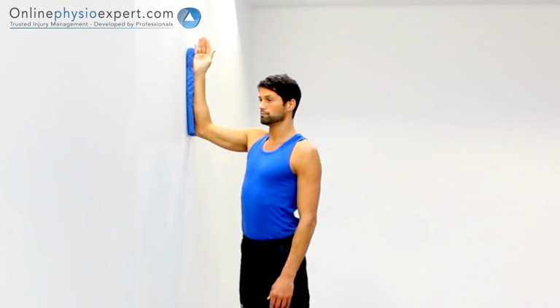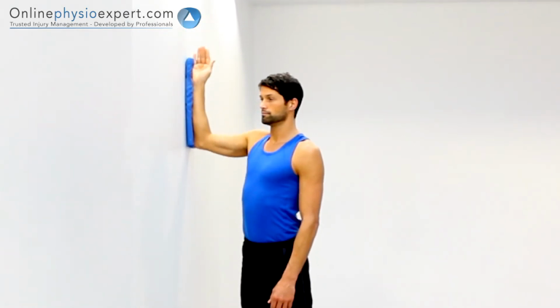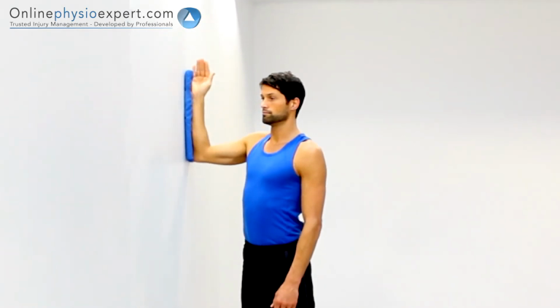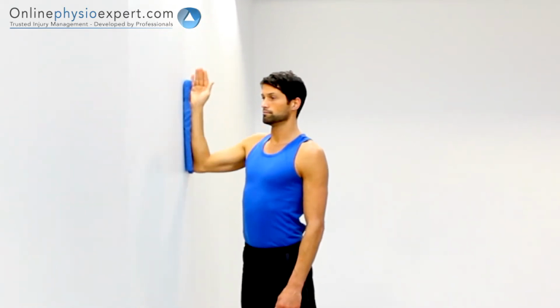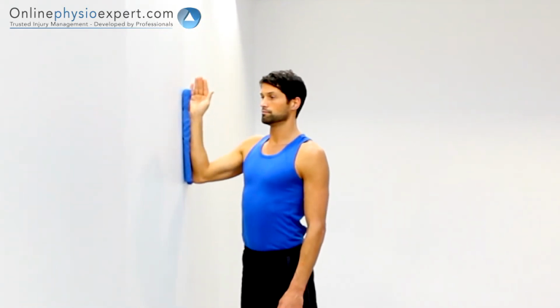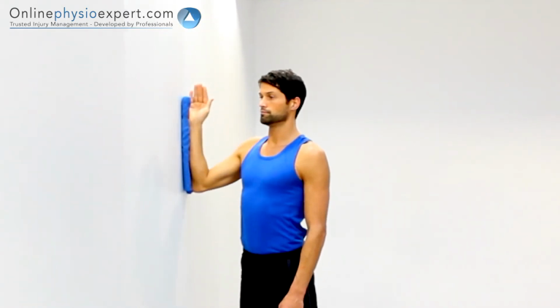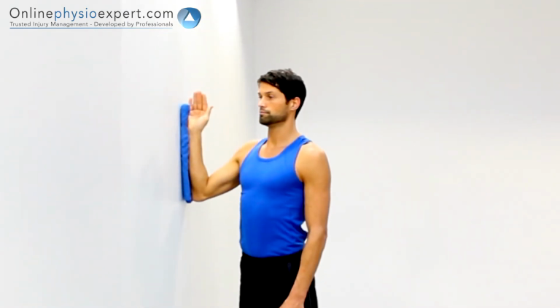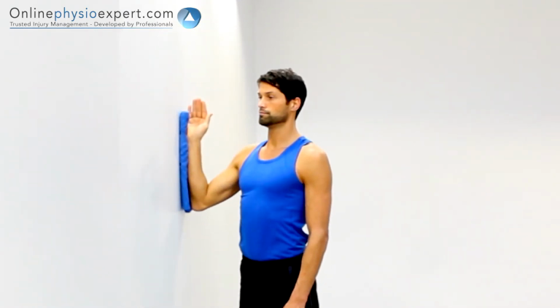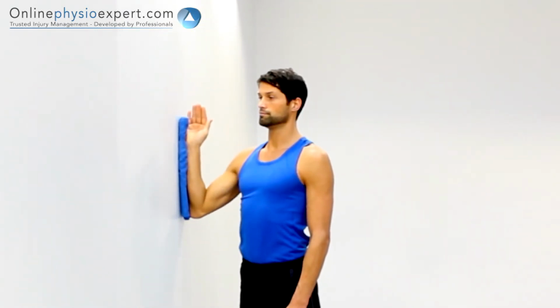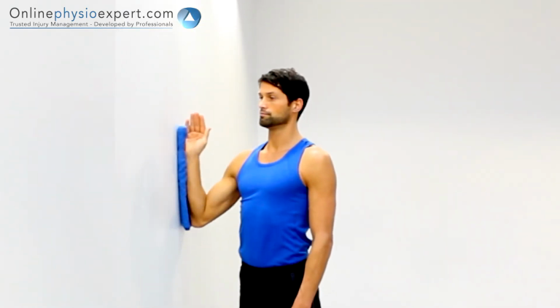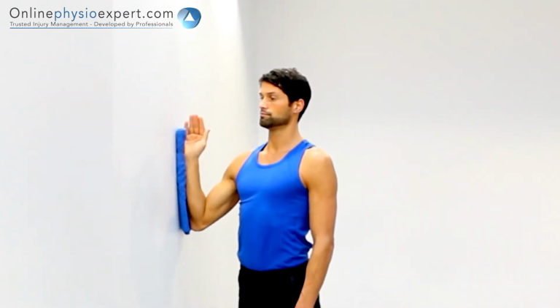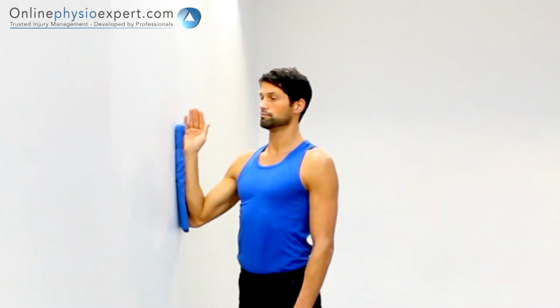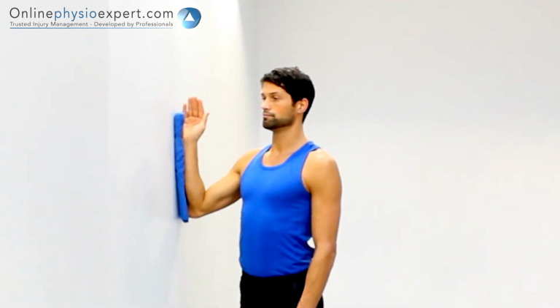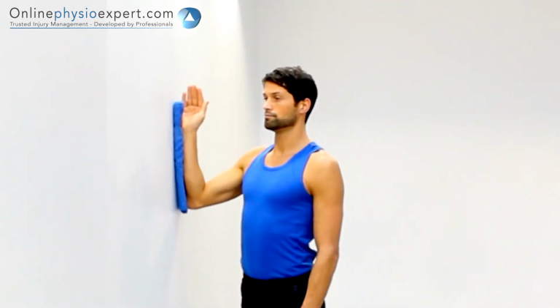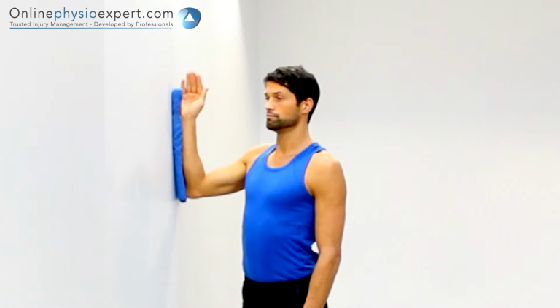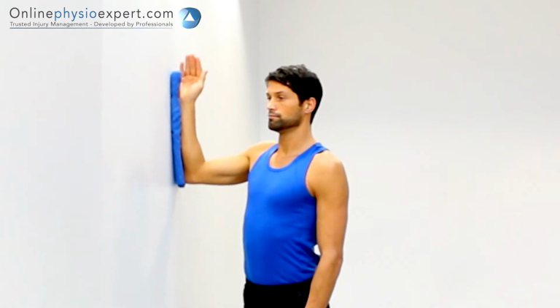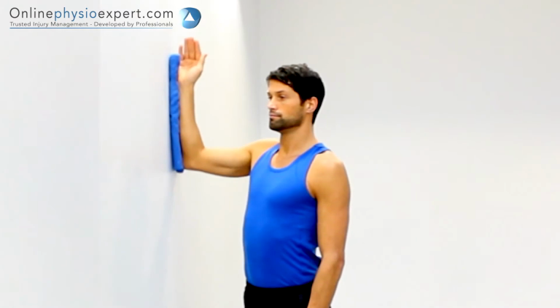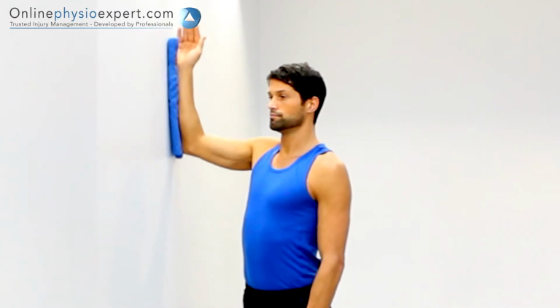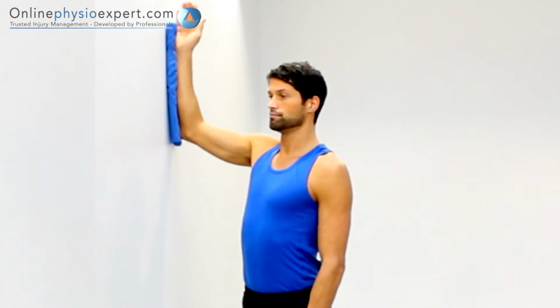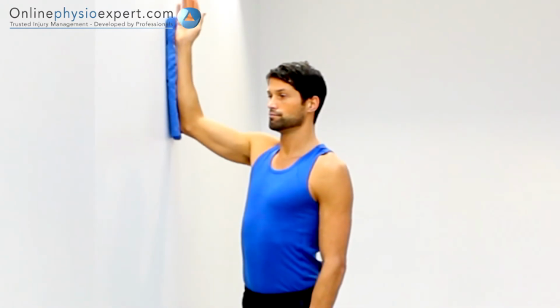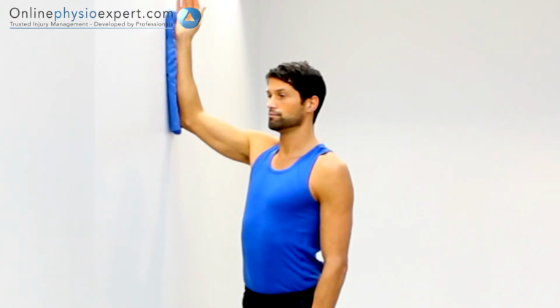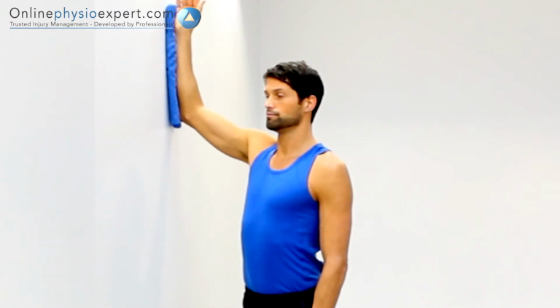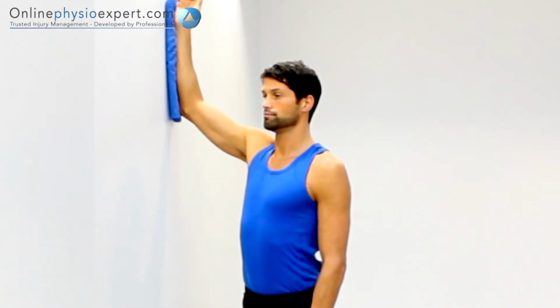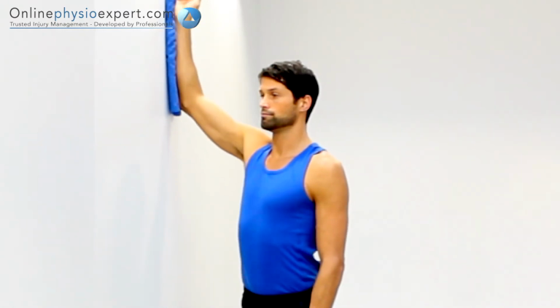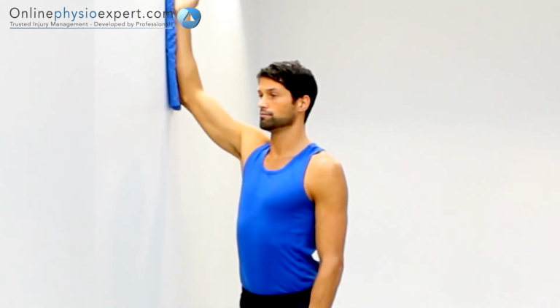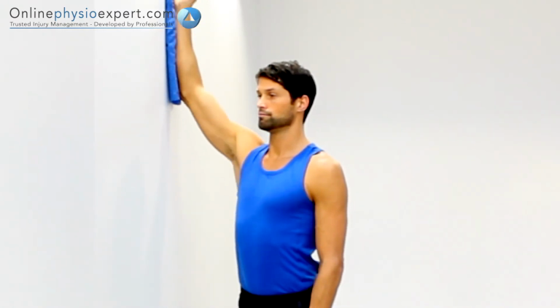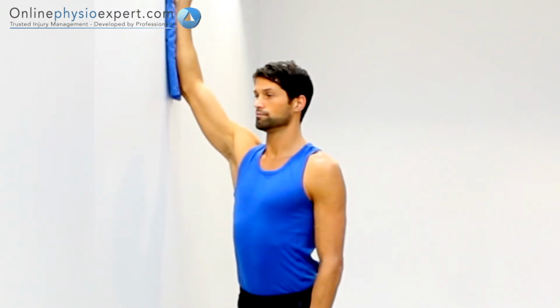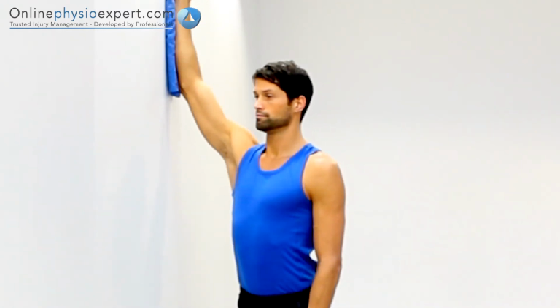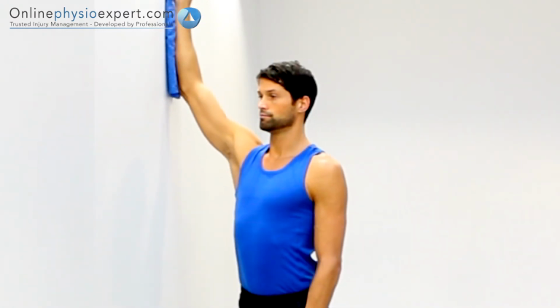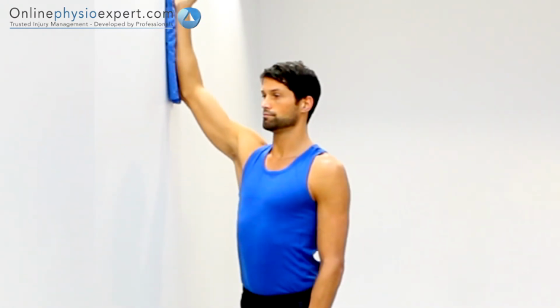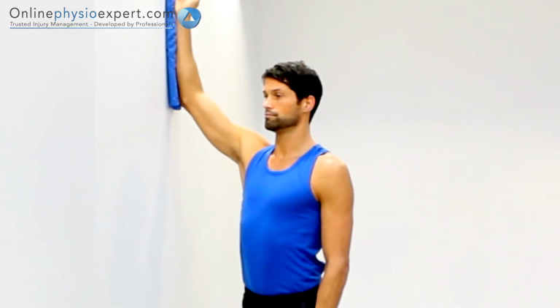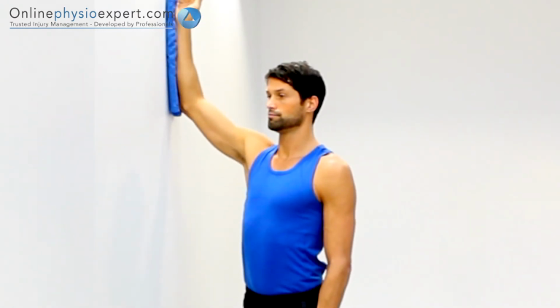When performed correctly, you should feel tension in the rotator muscles of your shoulder blades and the deep external rotator muscles of your shoulder.